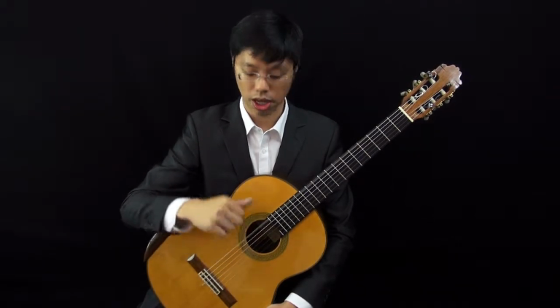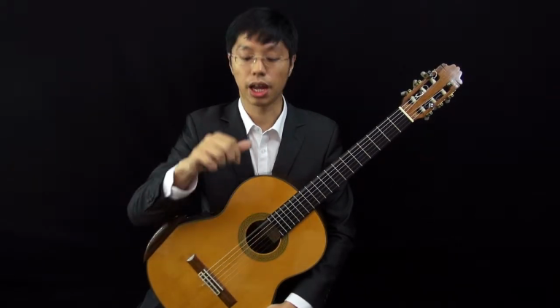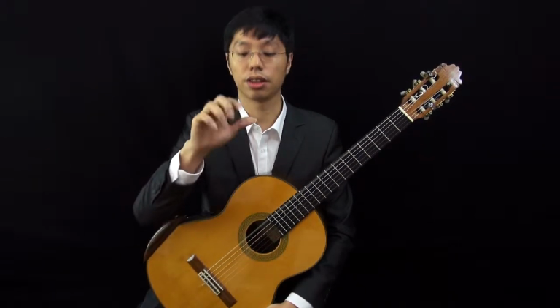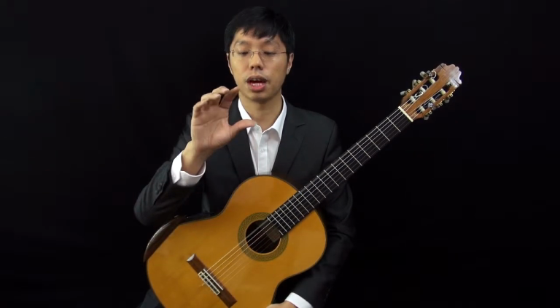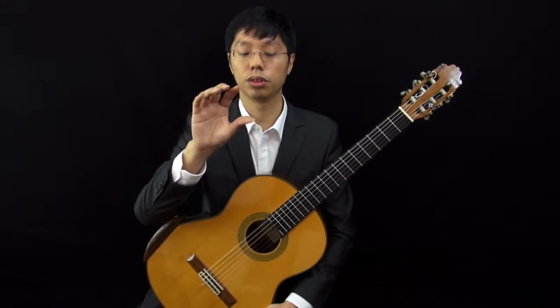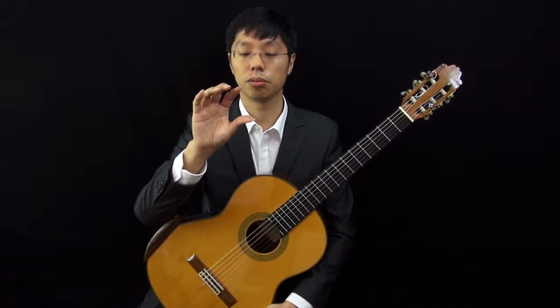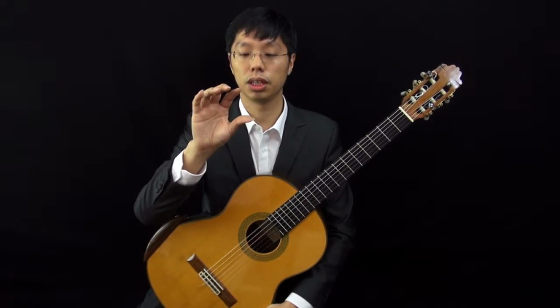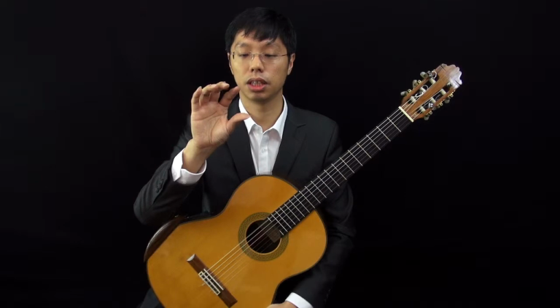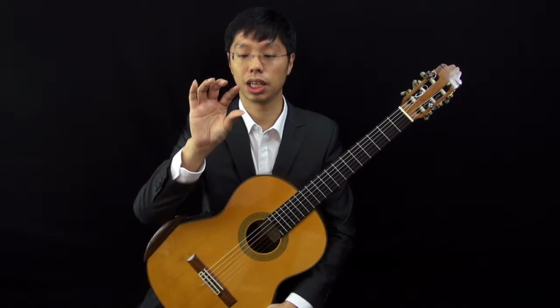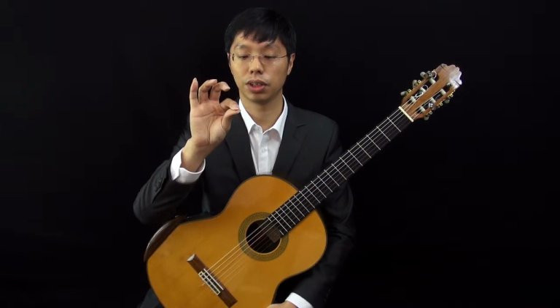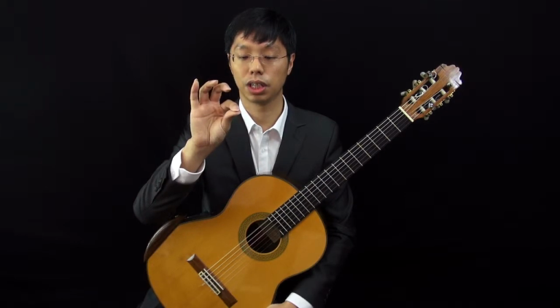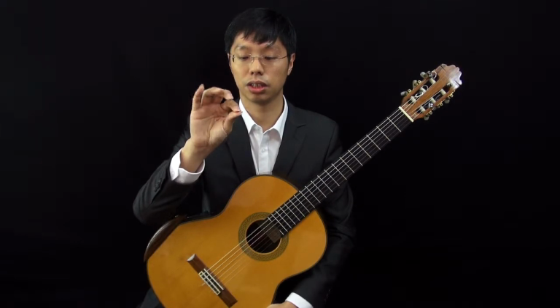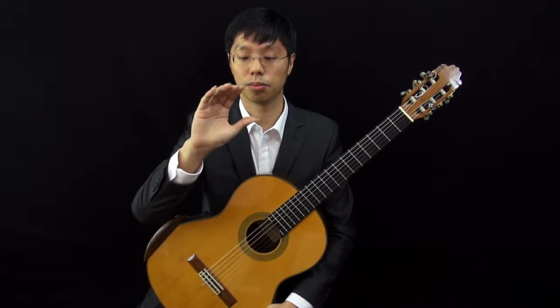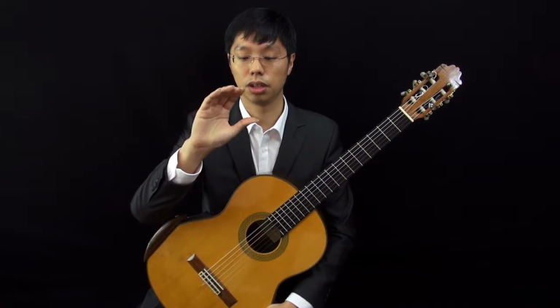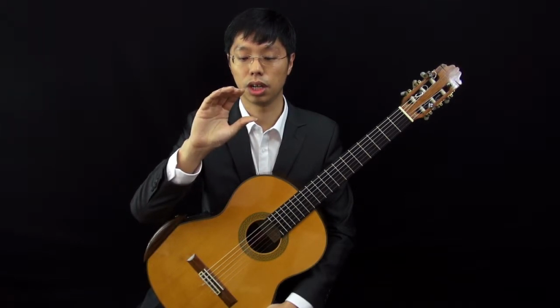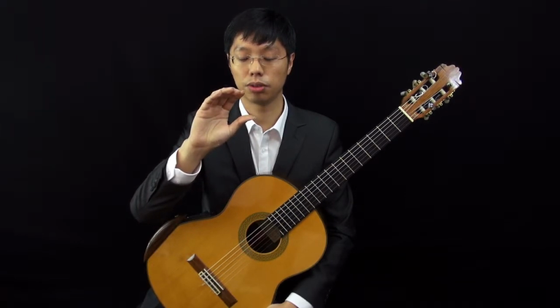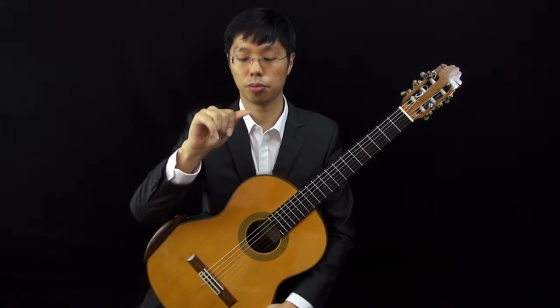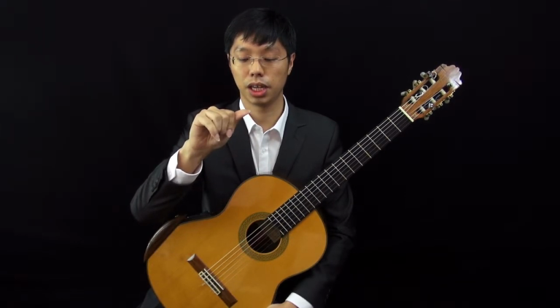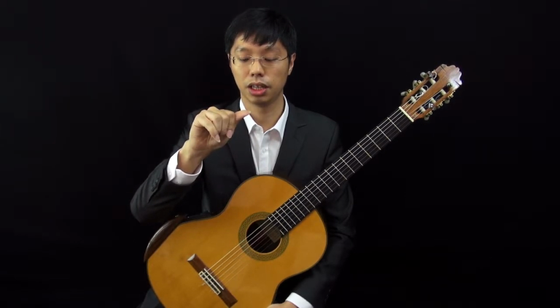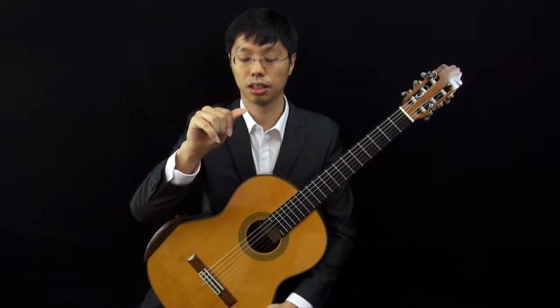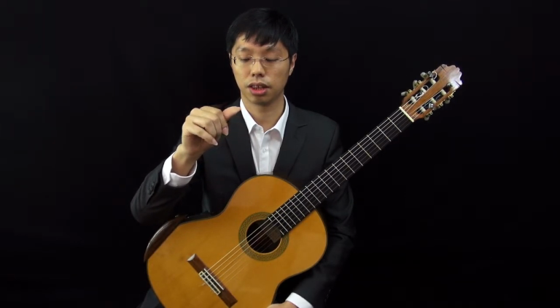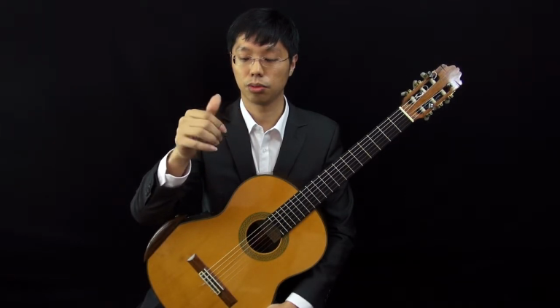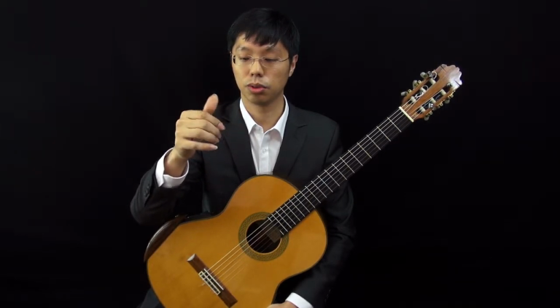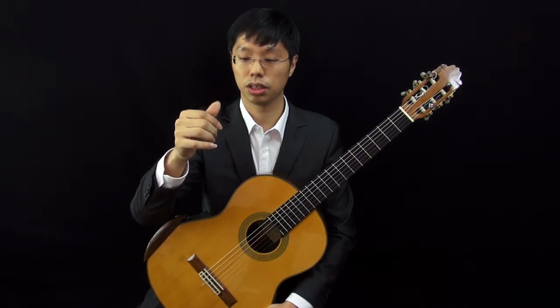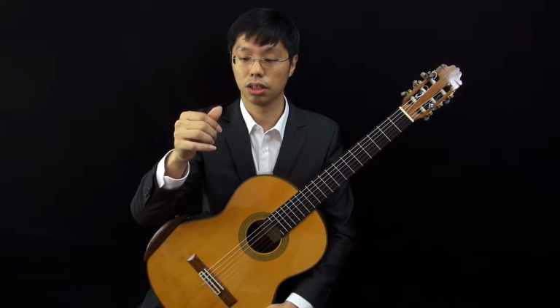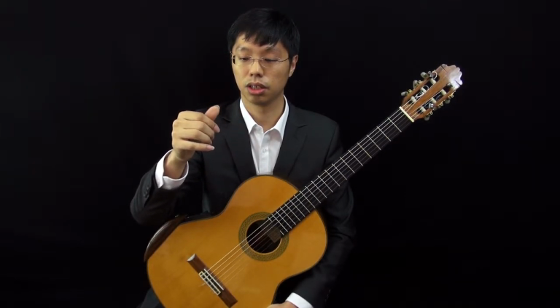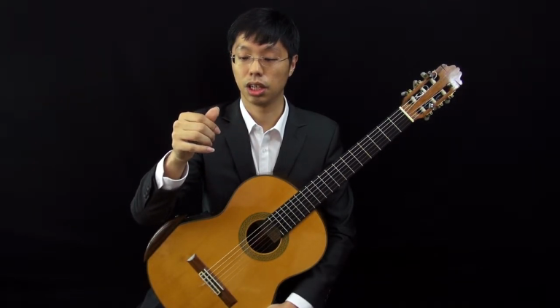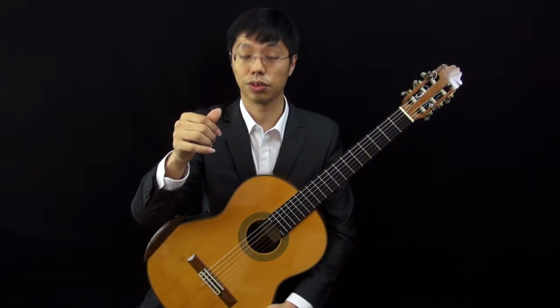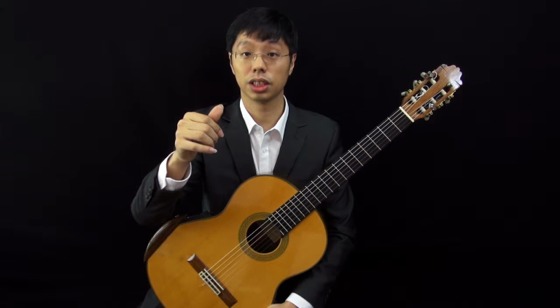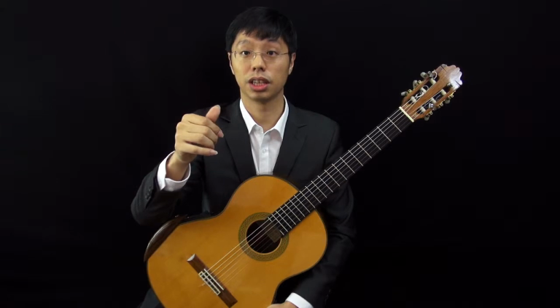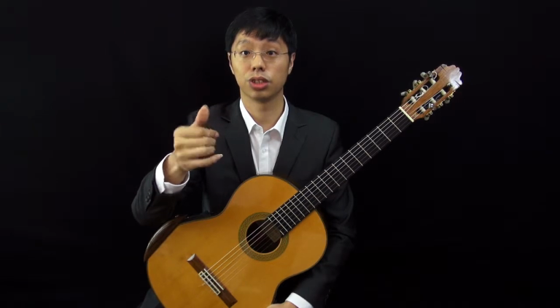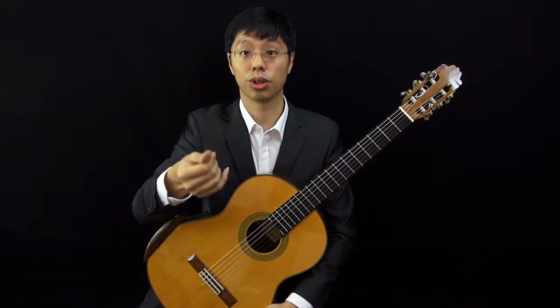The thumb will not meet the index finger at the tip. After you play, the thumb will meet the index finger at this joint.